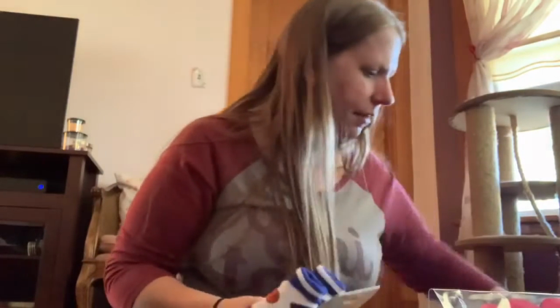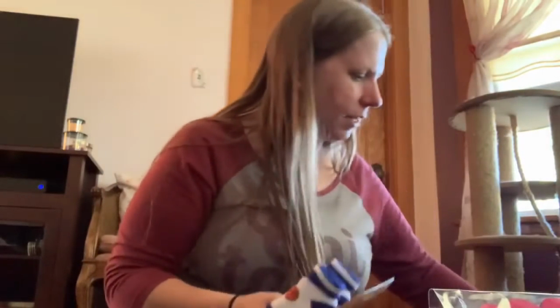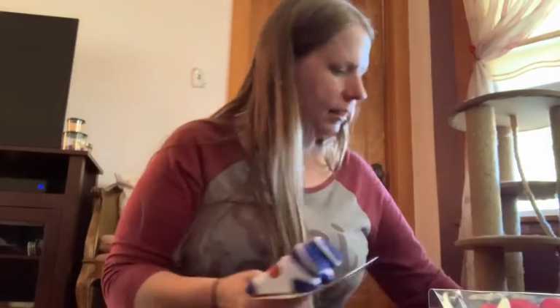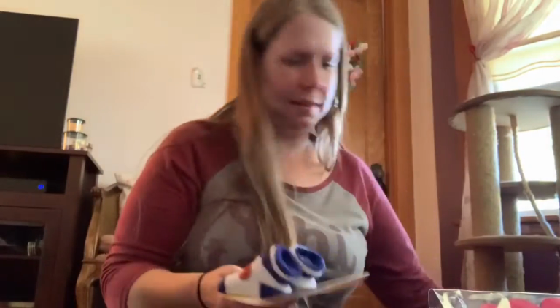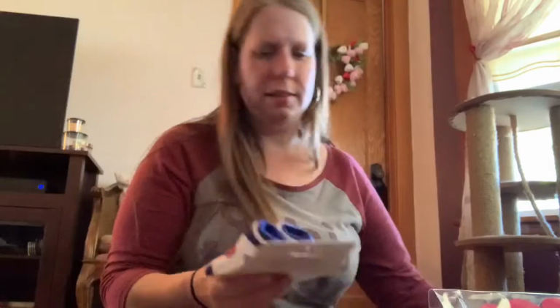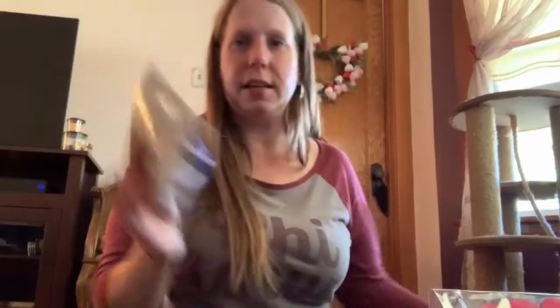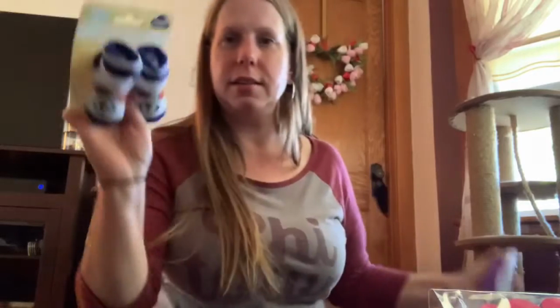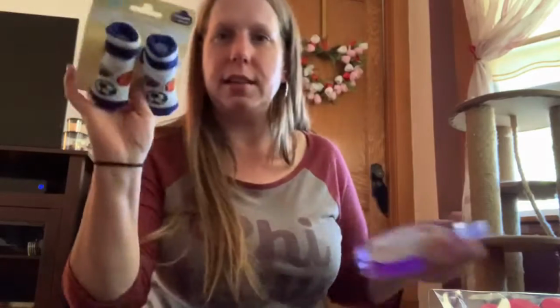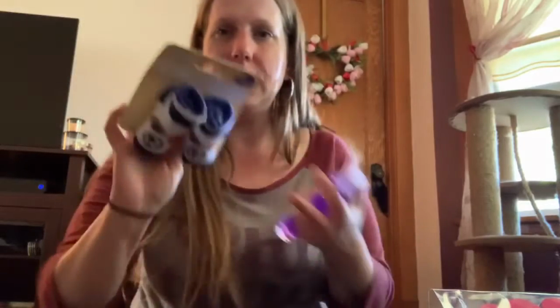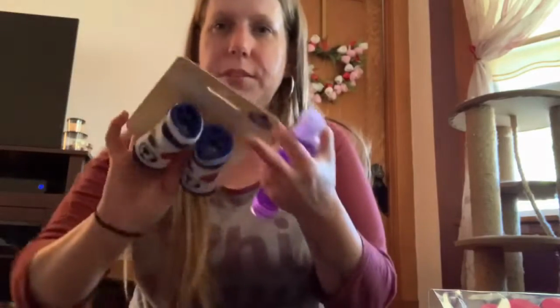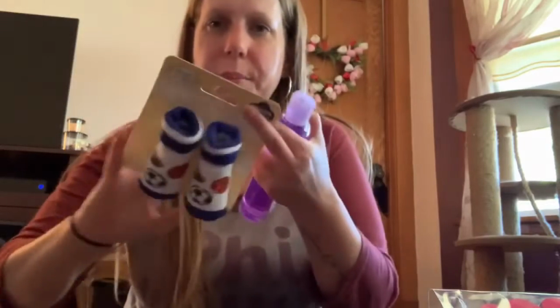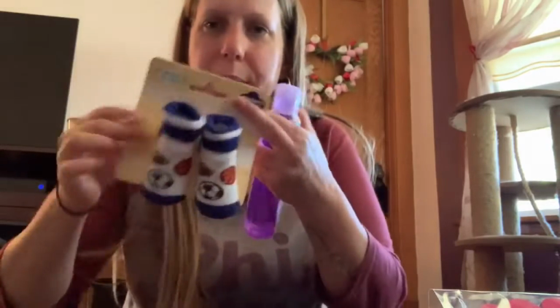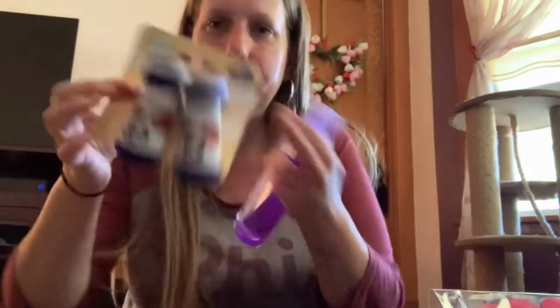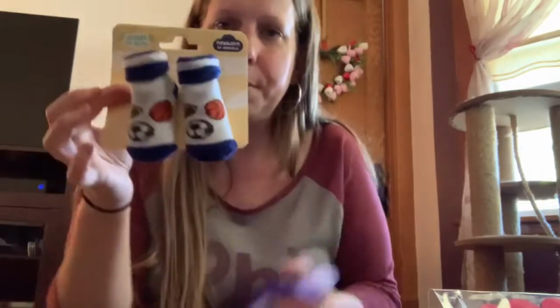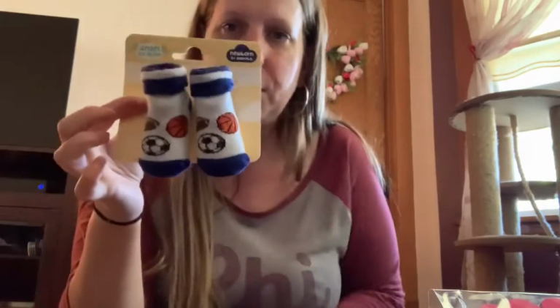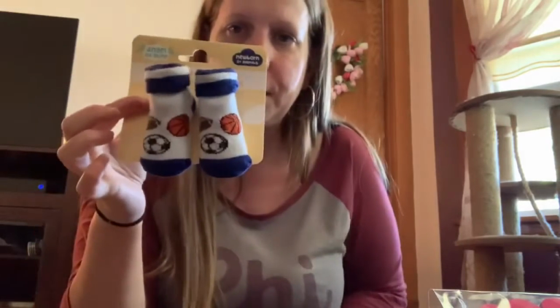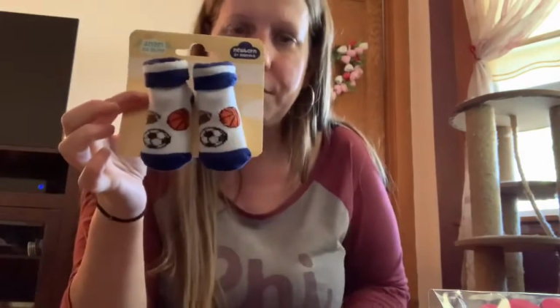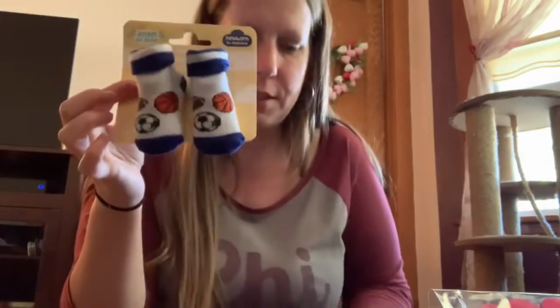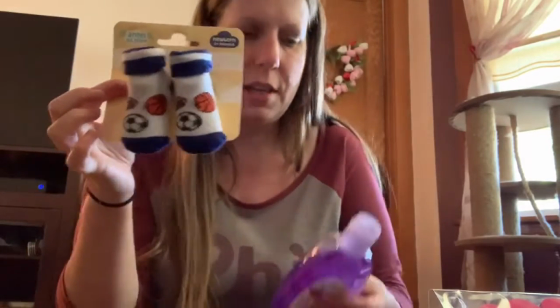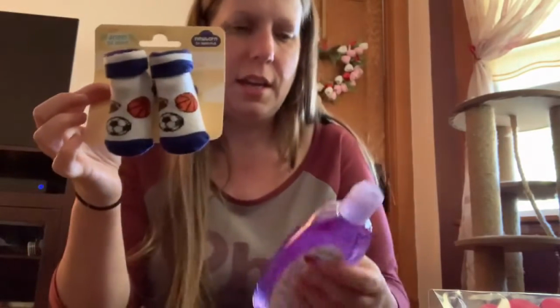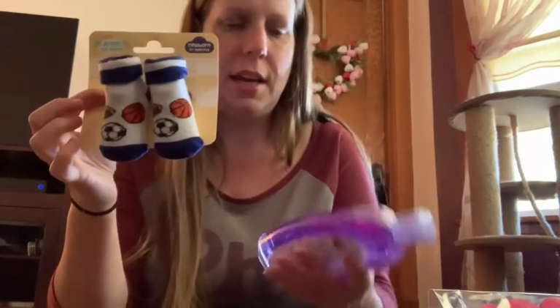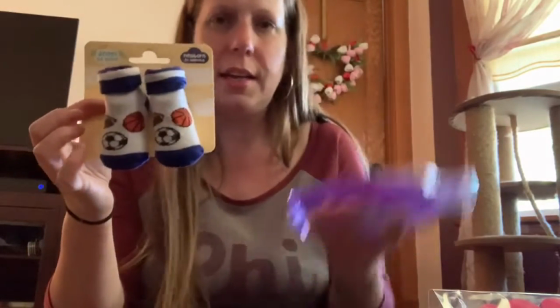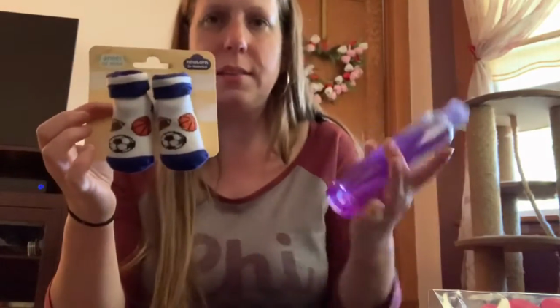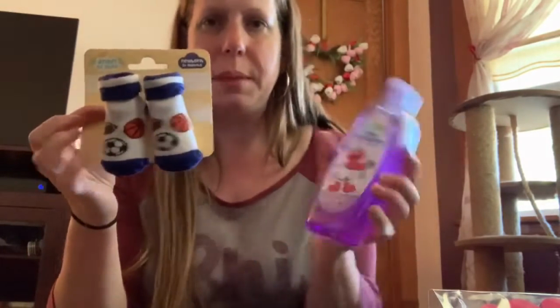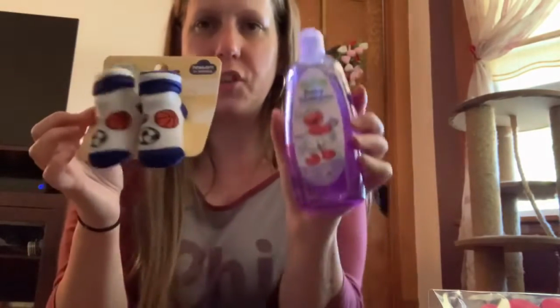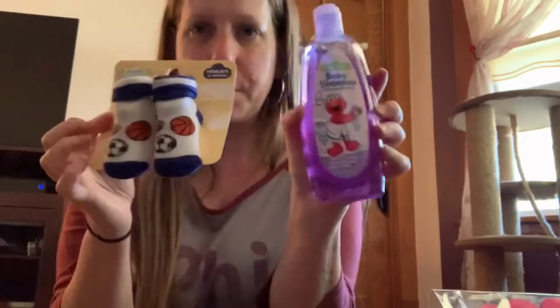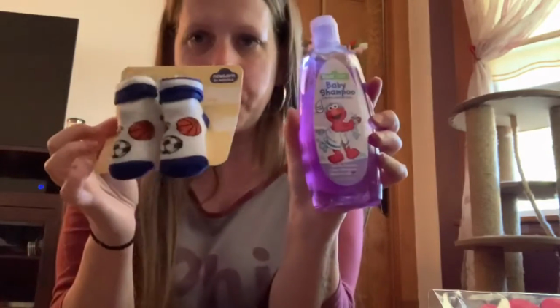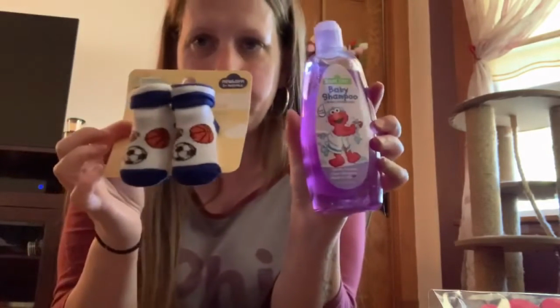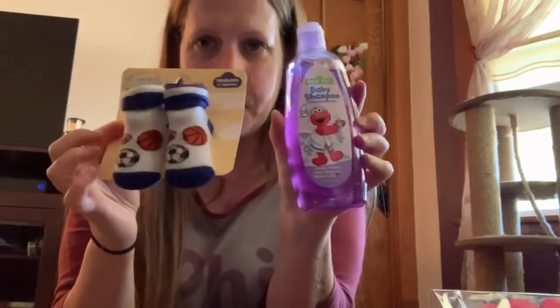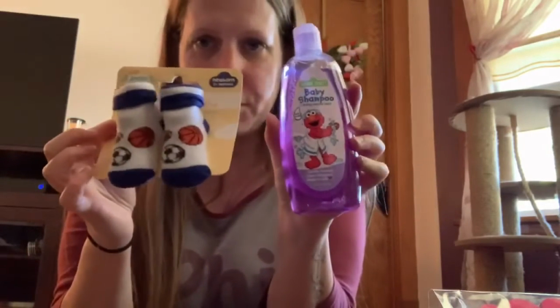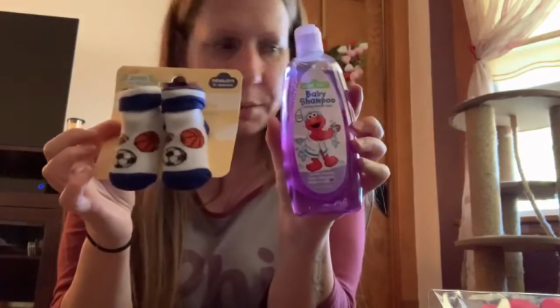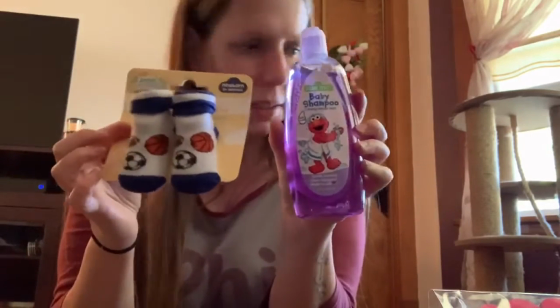I got little socks for the baby shower gift, and I got some baby shampoo for the baby shower gift.